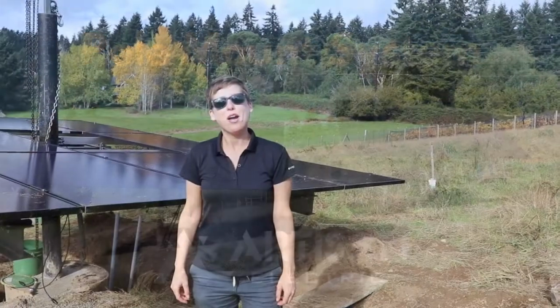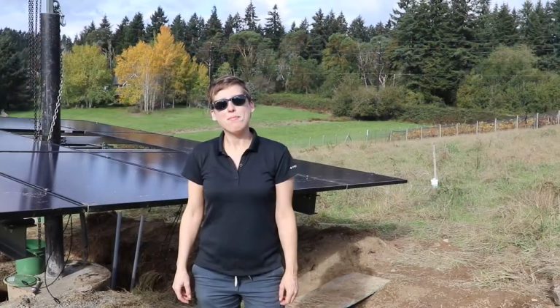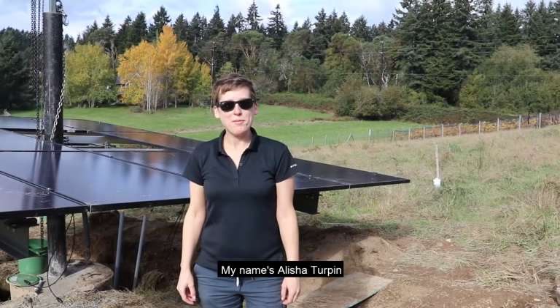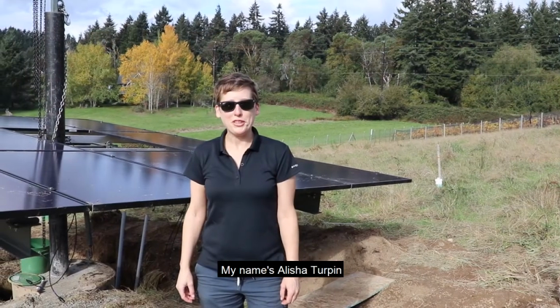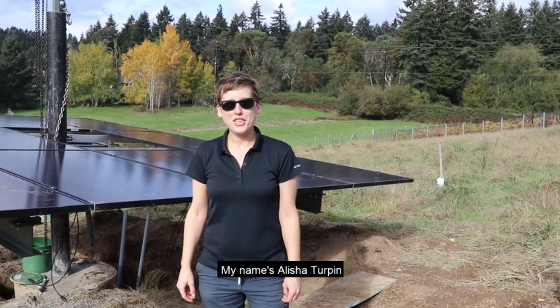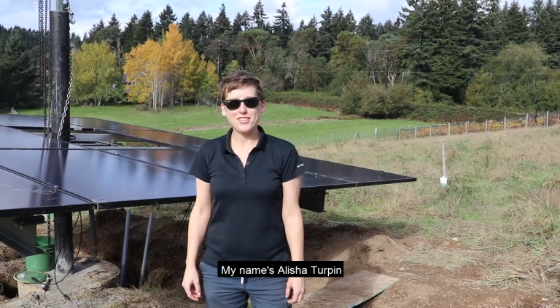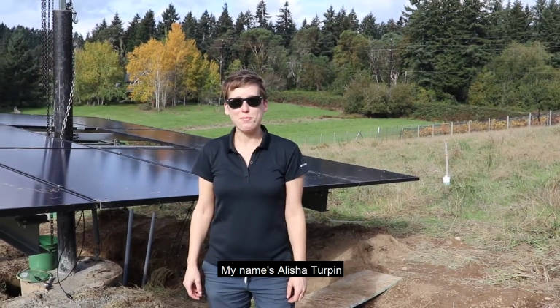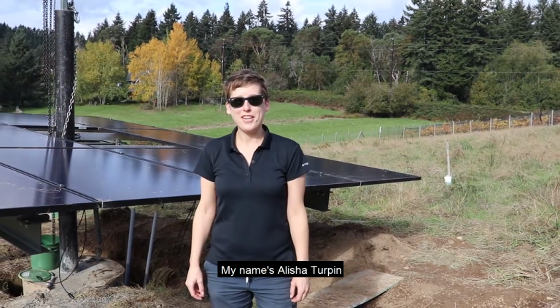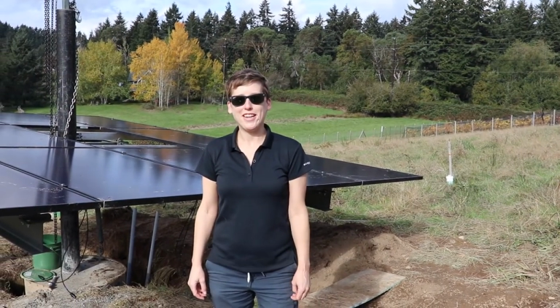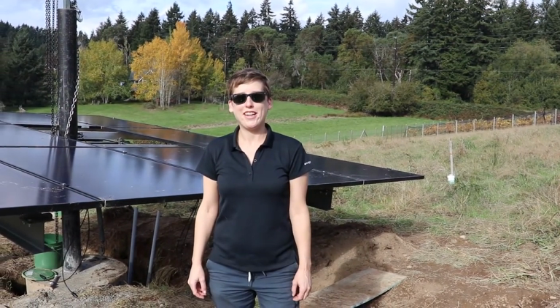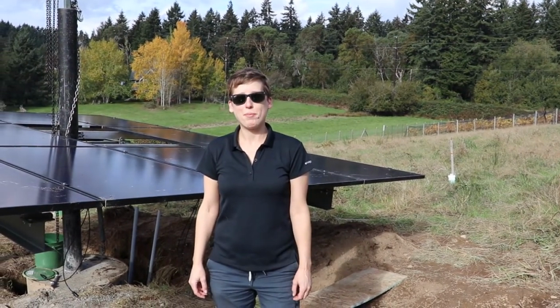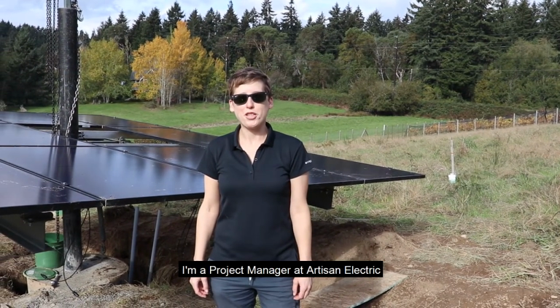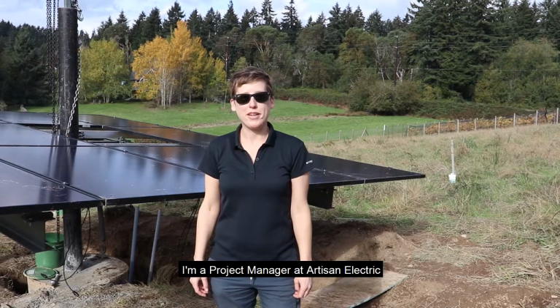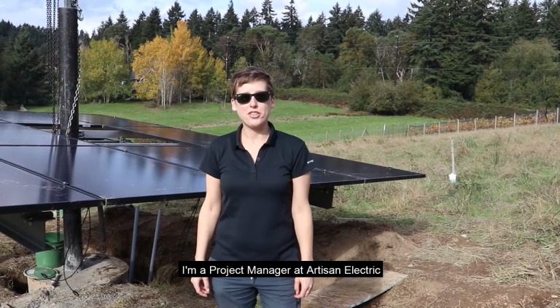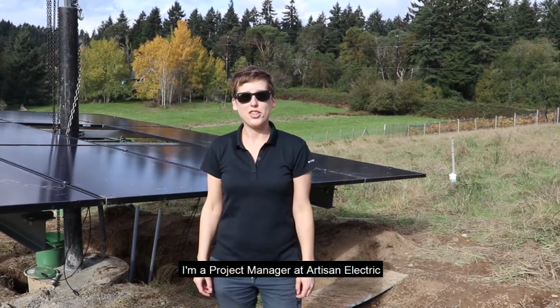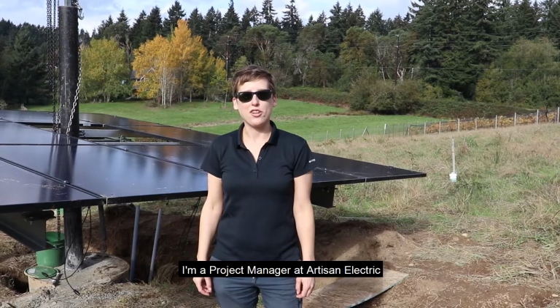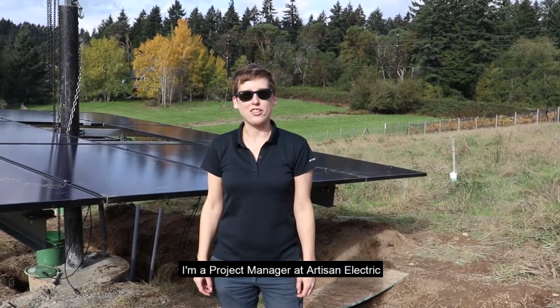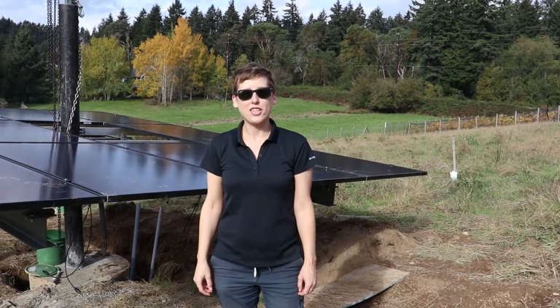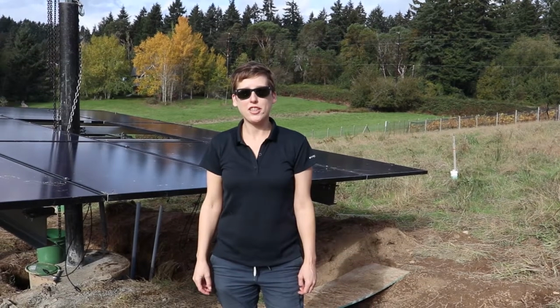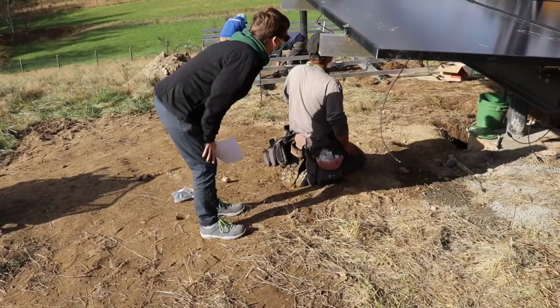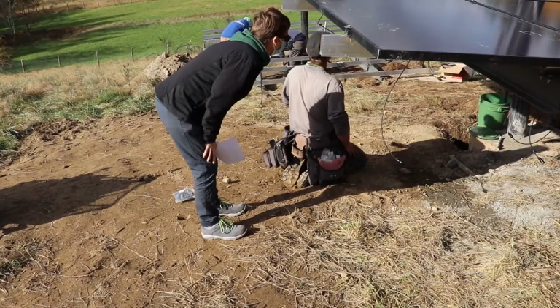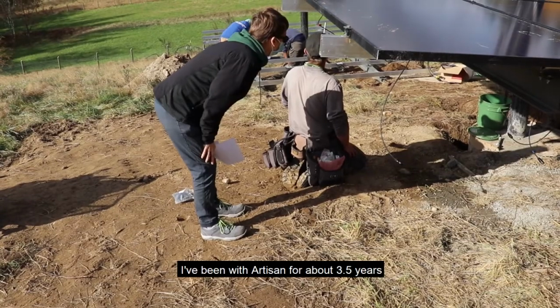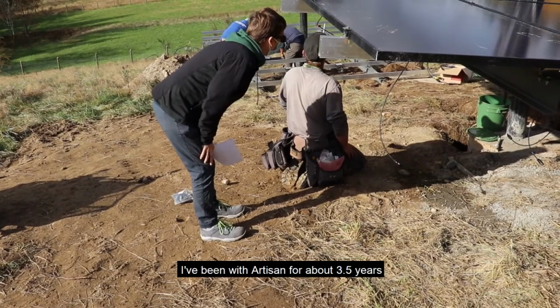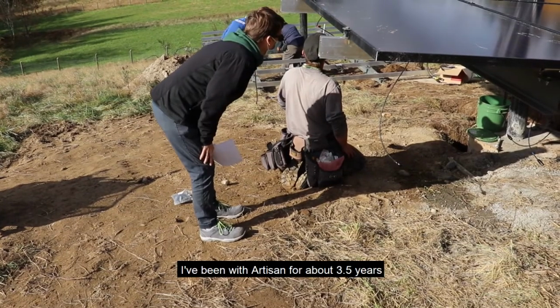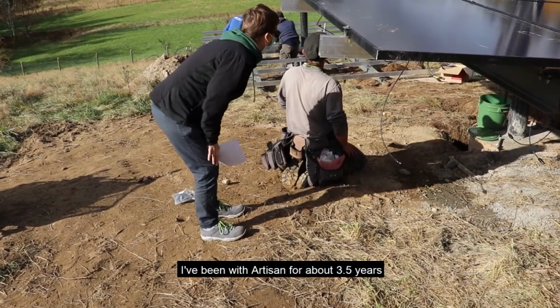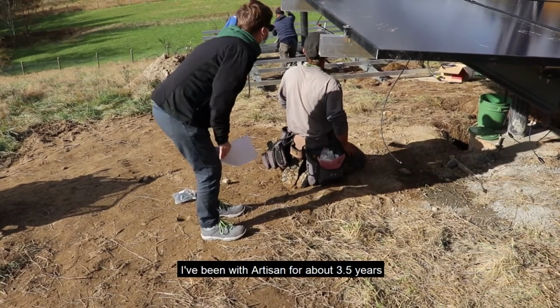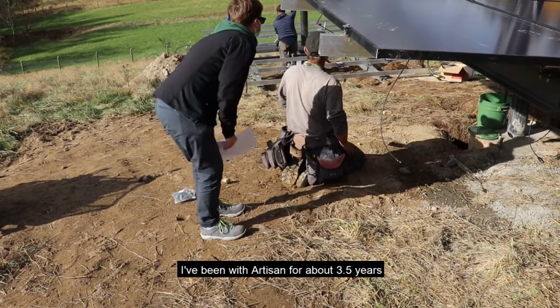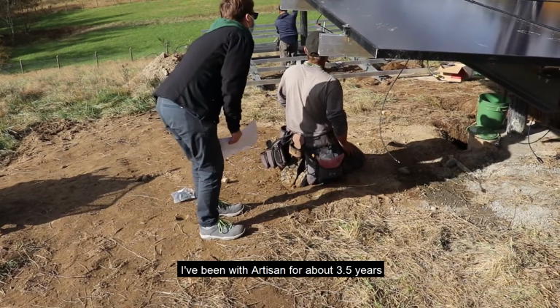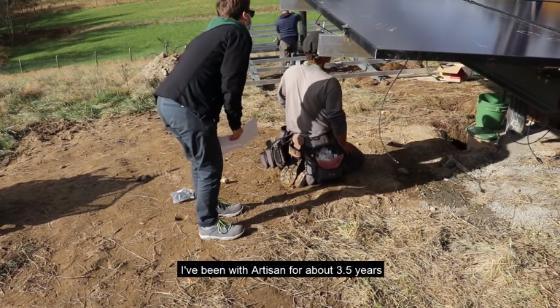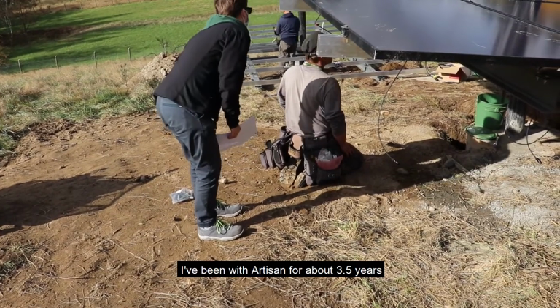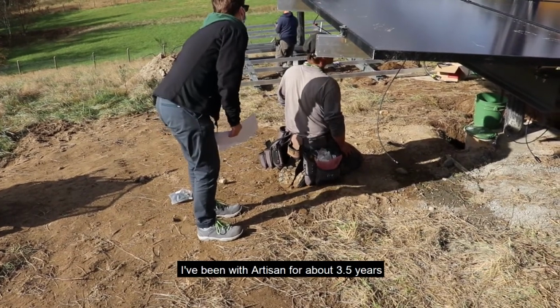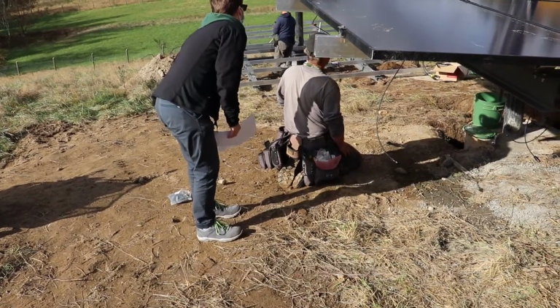My name is Alicia Turpin and I'm a project manager at Artisan Electric. I've been with Artisan for about three and a half years.